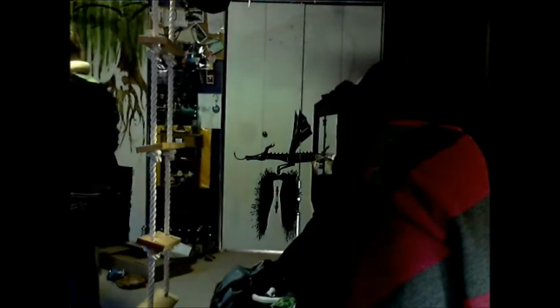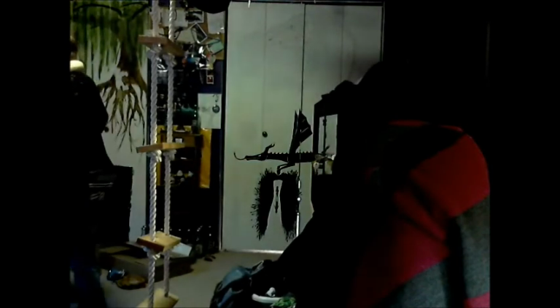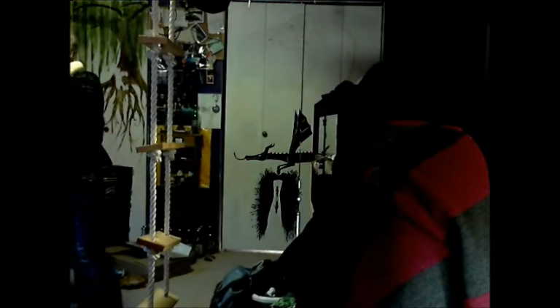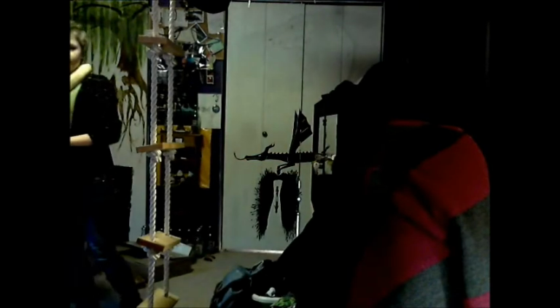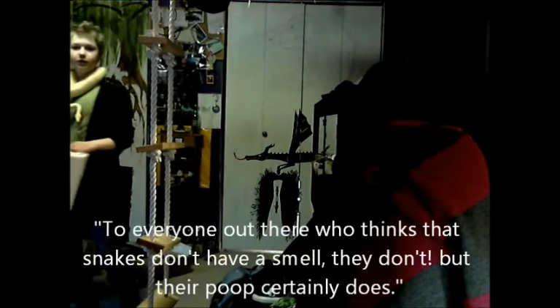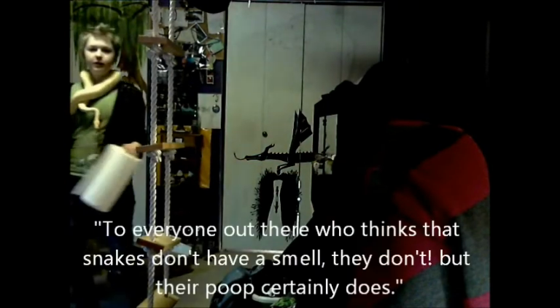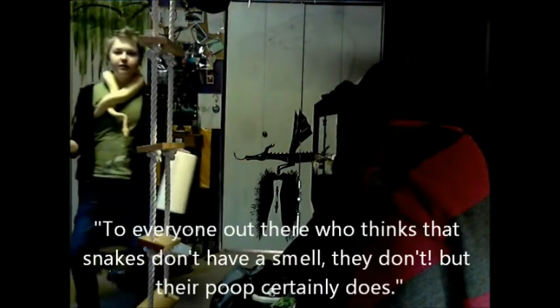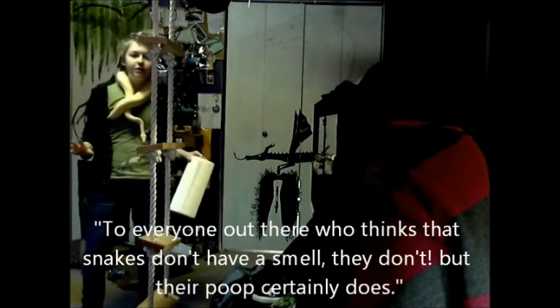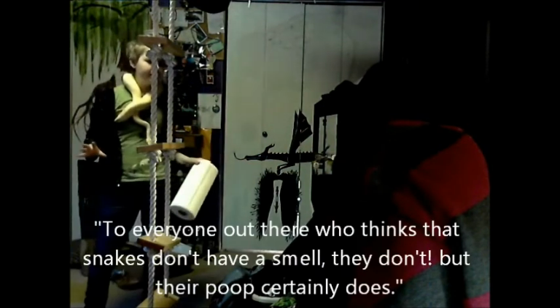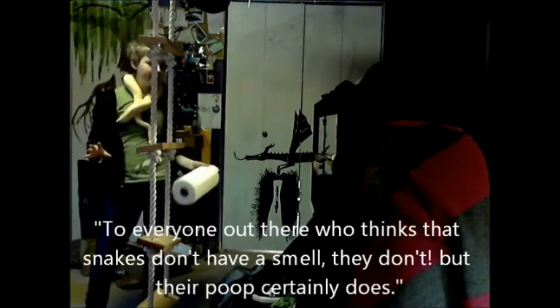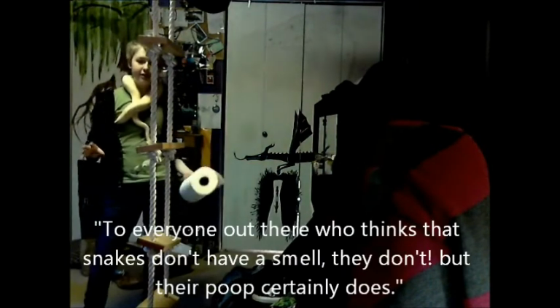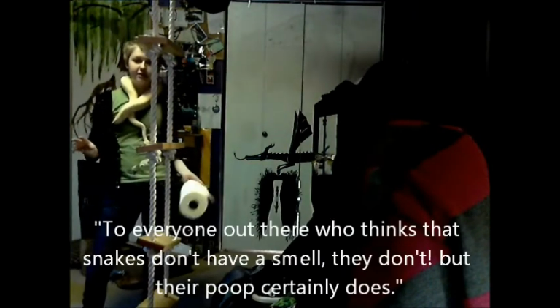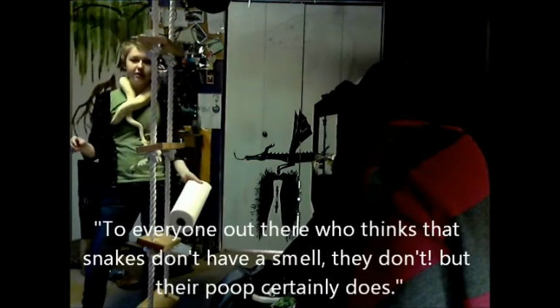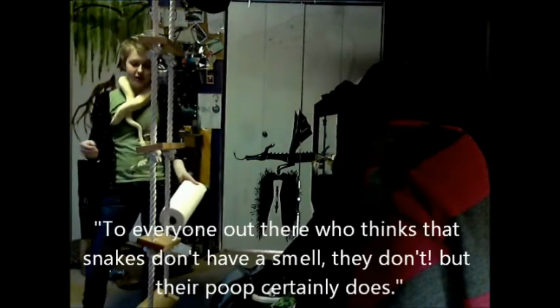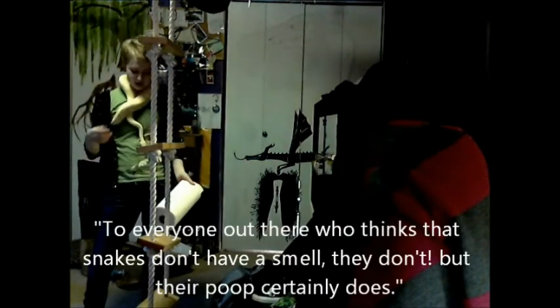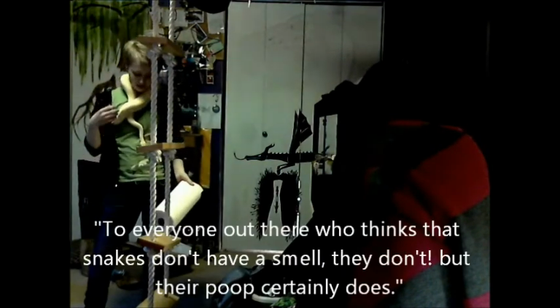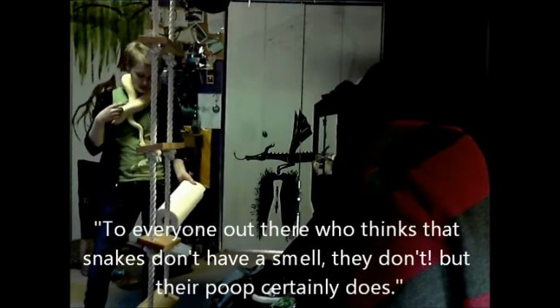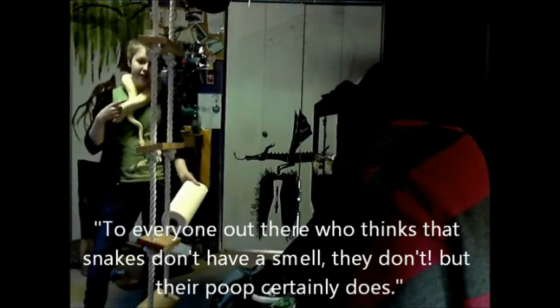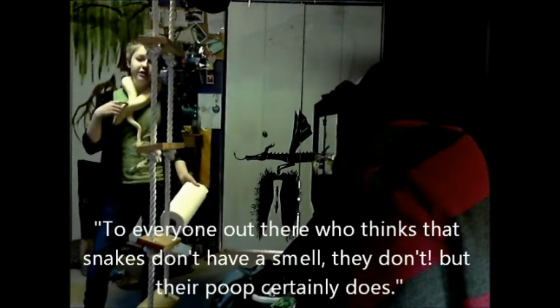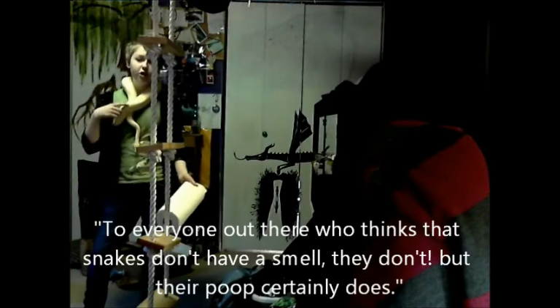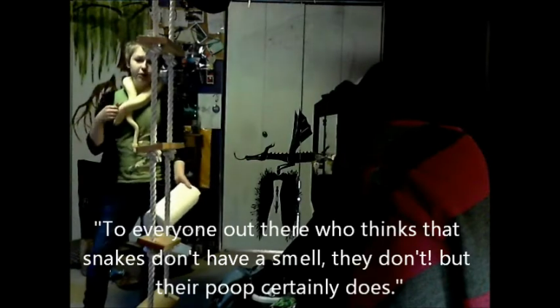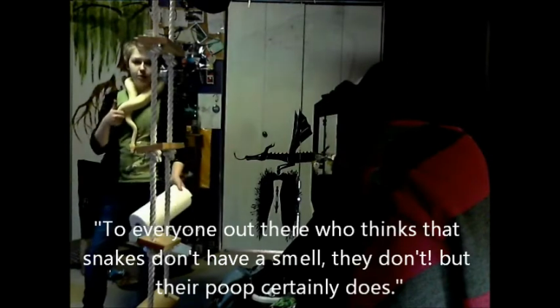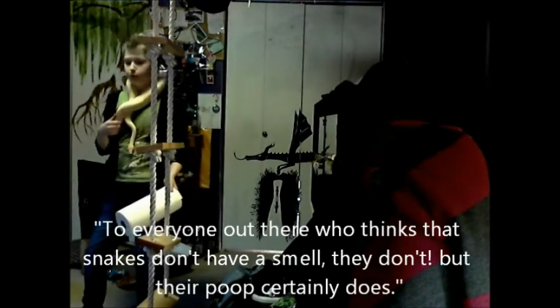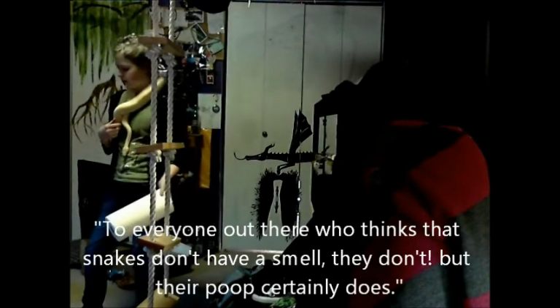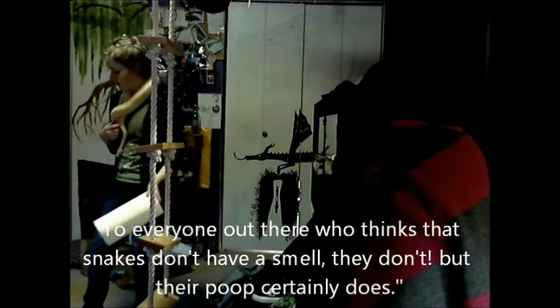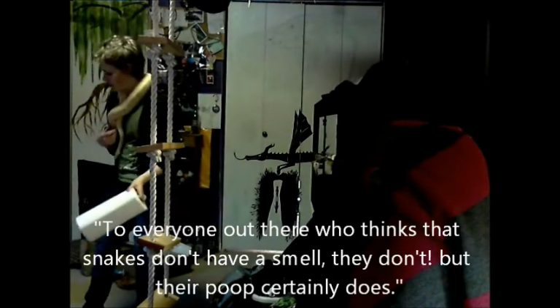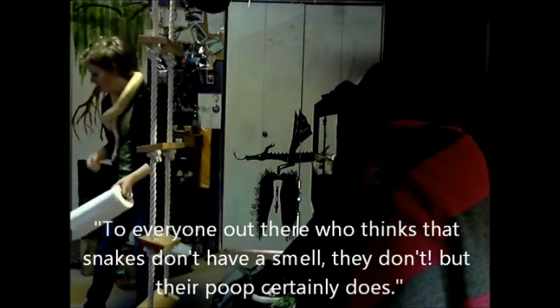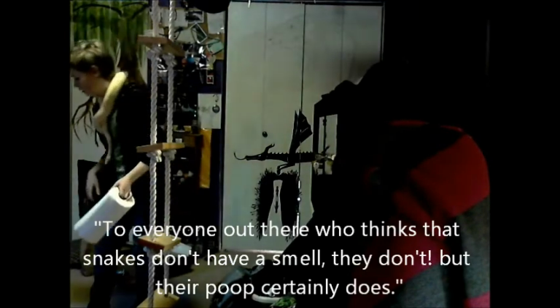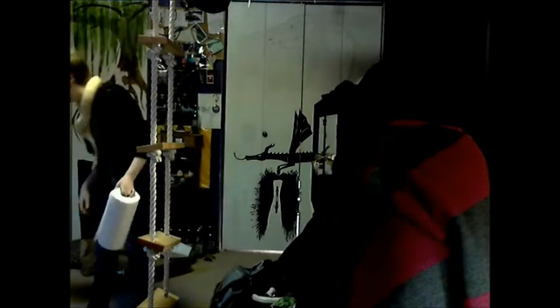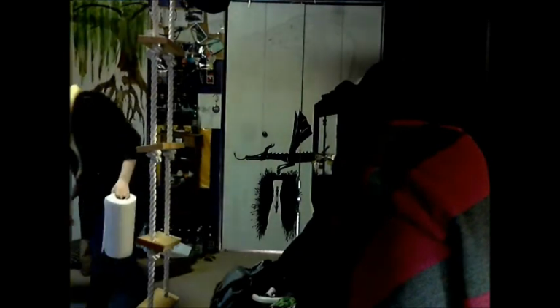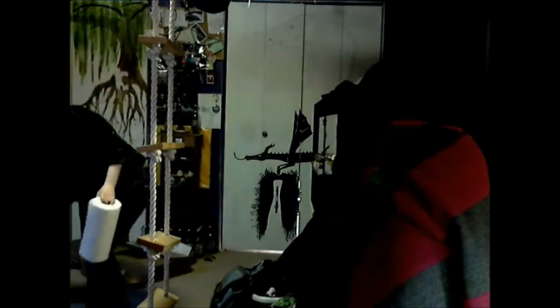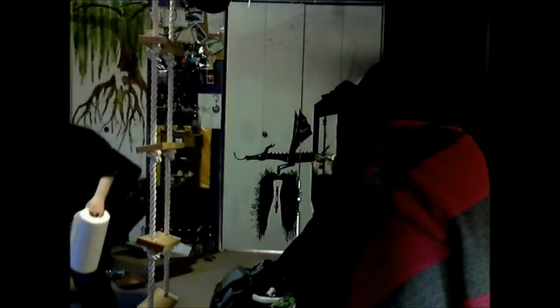To everyone out there who thinks that snakes don't have a smell — they do when their poop surgeon... they definitely do have a smell.